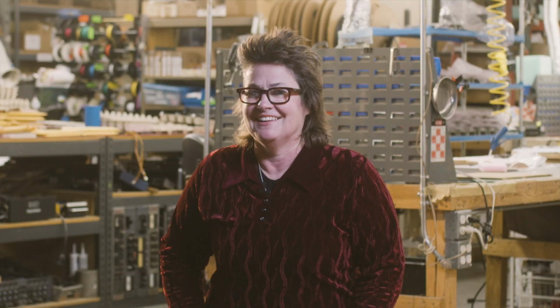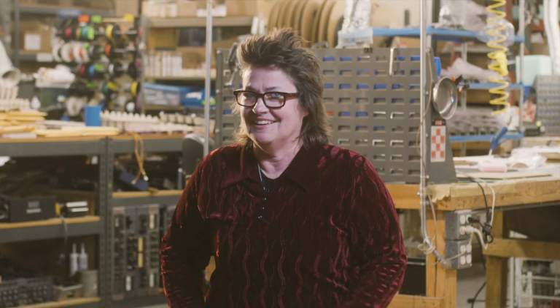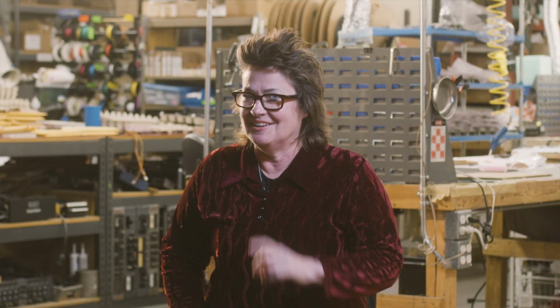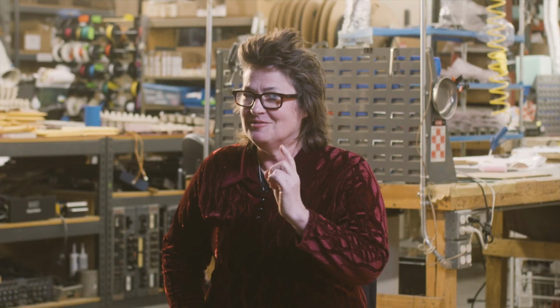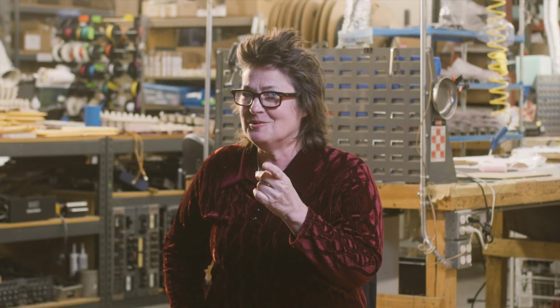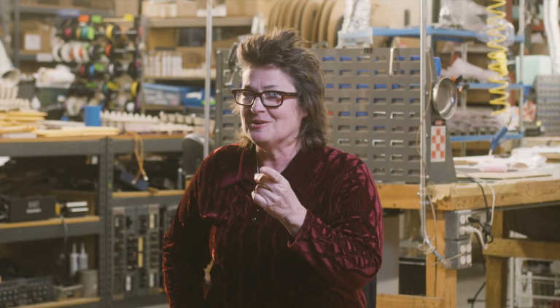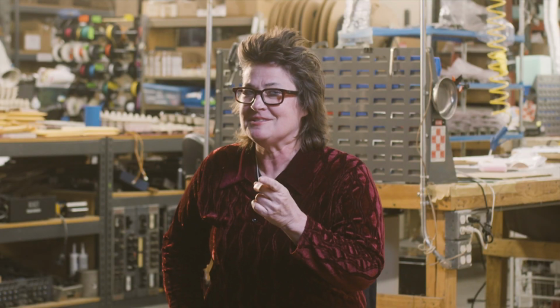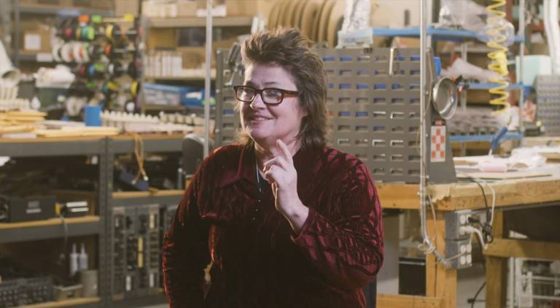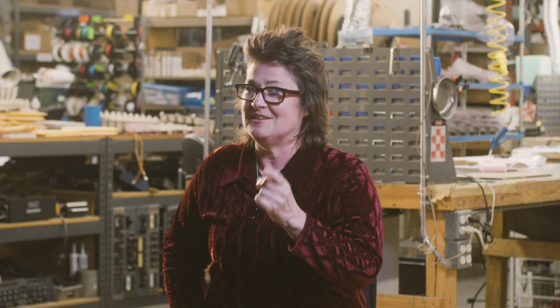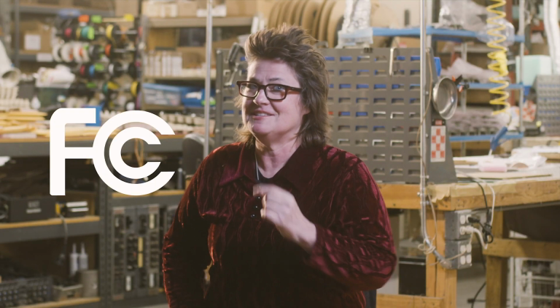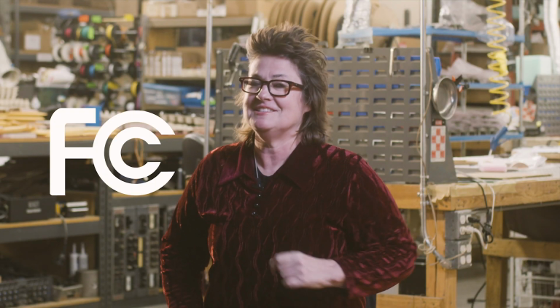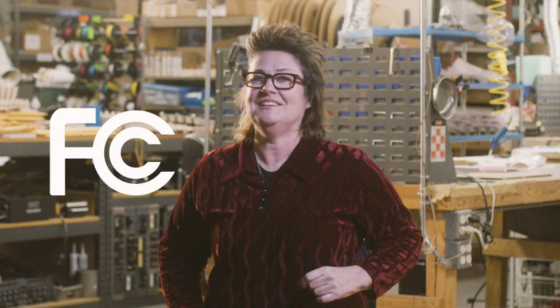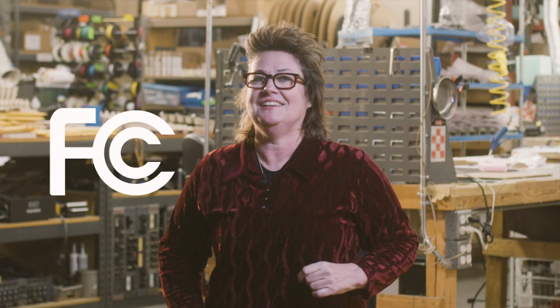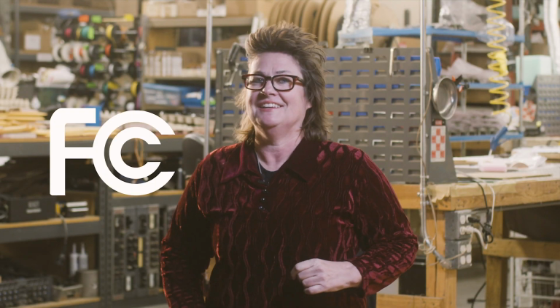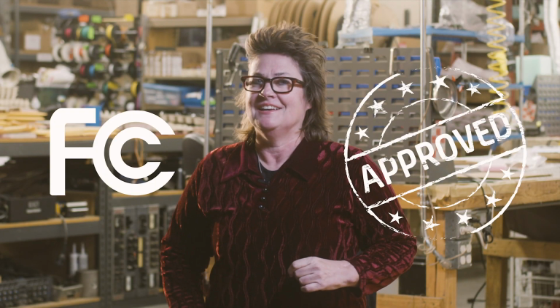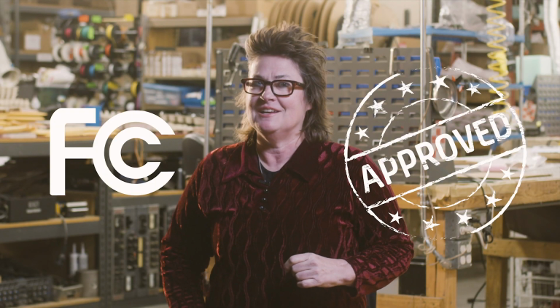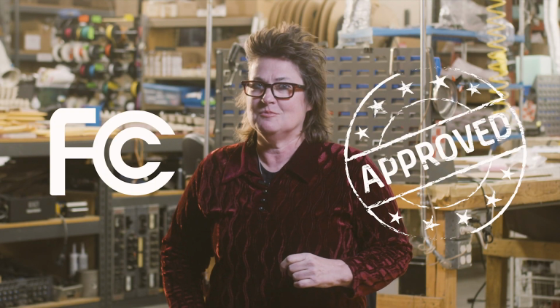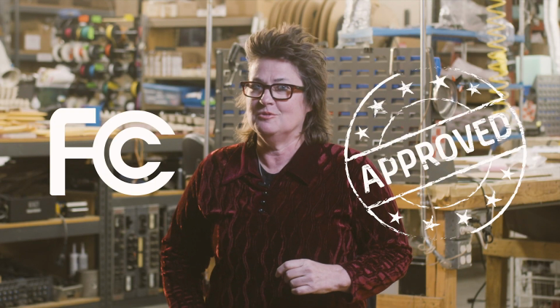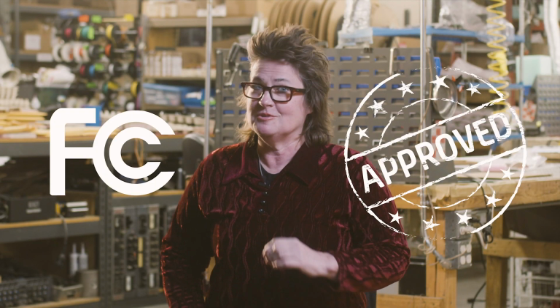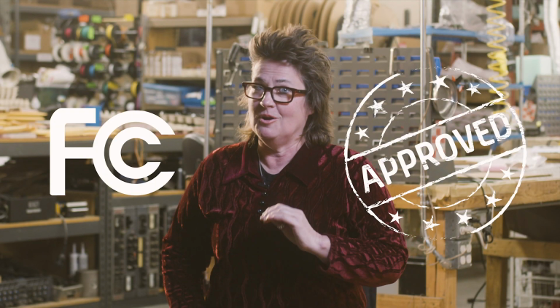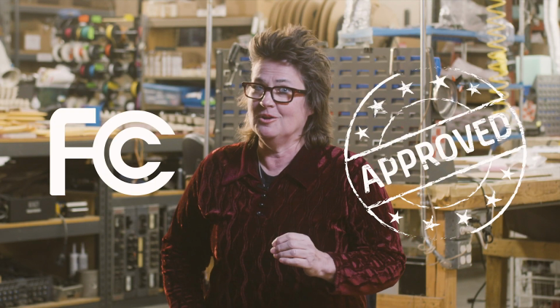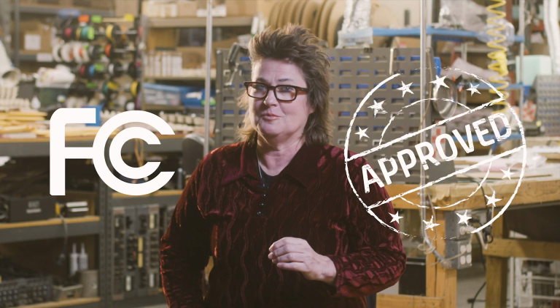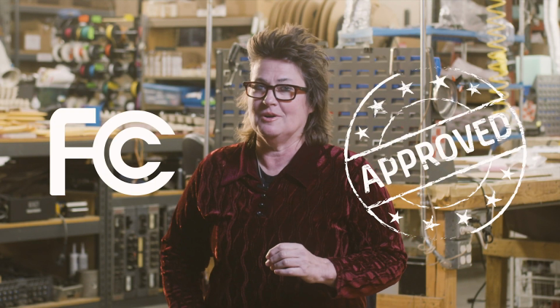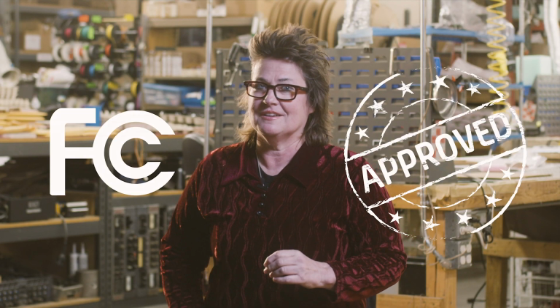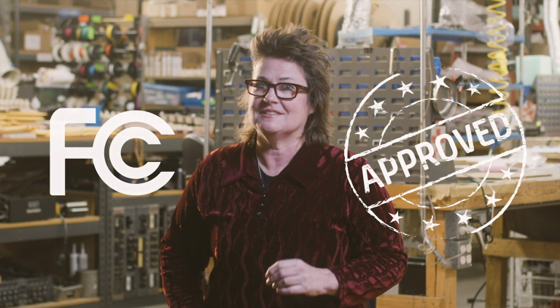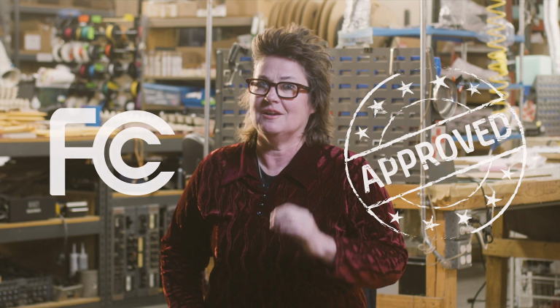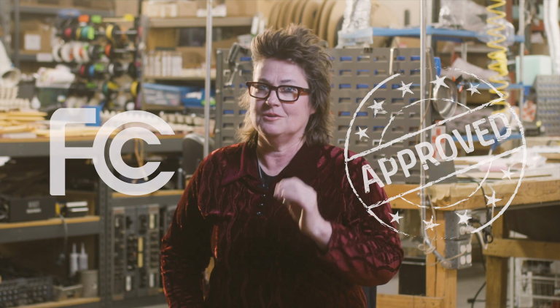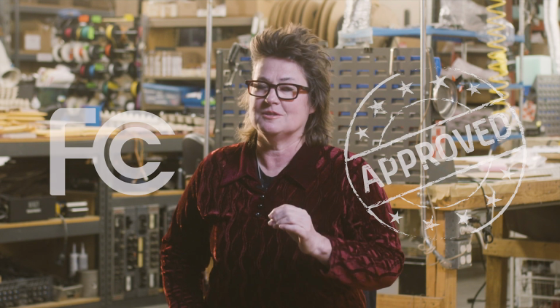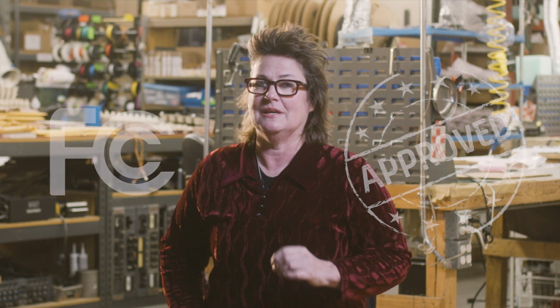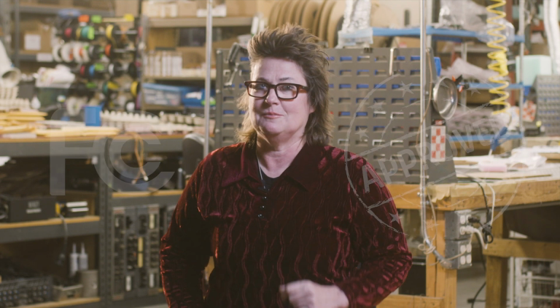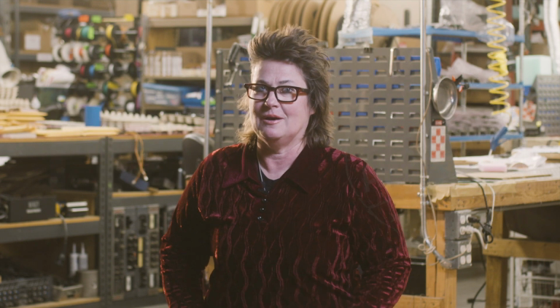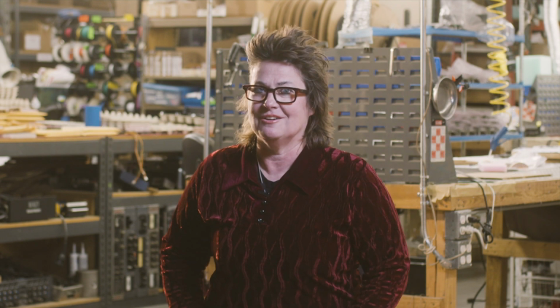The Manley Power system is very low radiating to begin with by design. And of course, the FCC has approved all of the products that are using Manley Power.